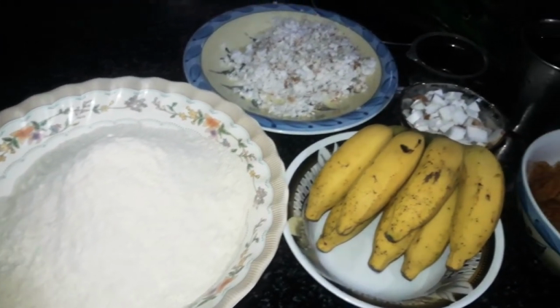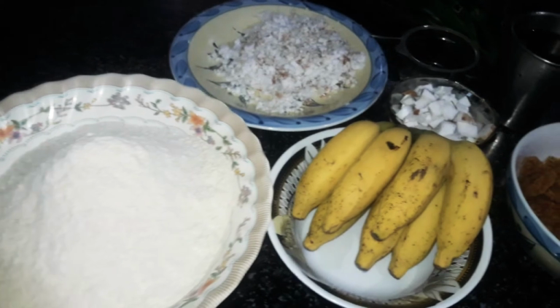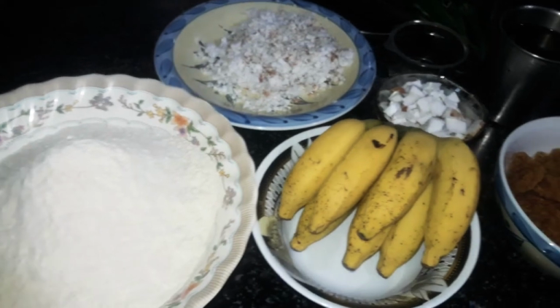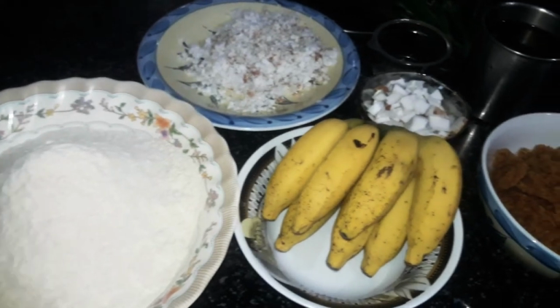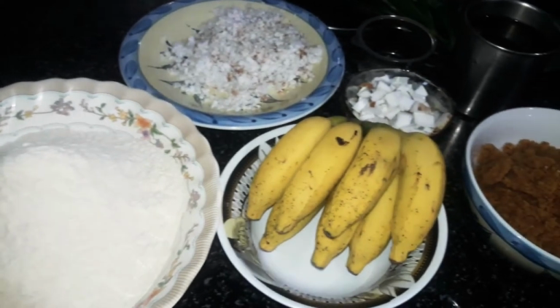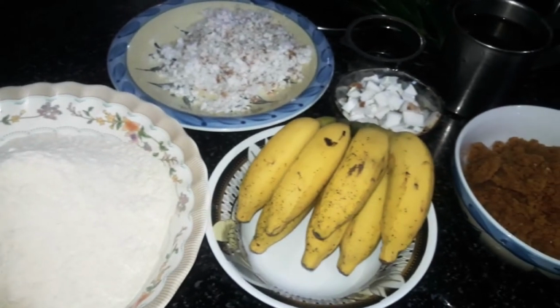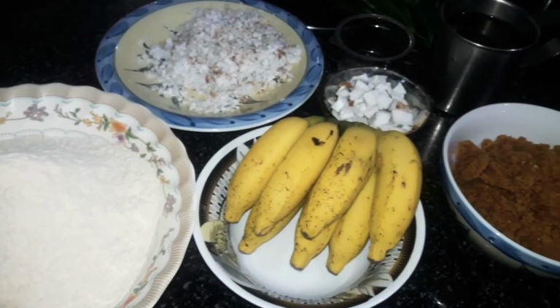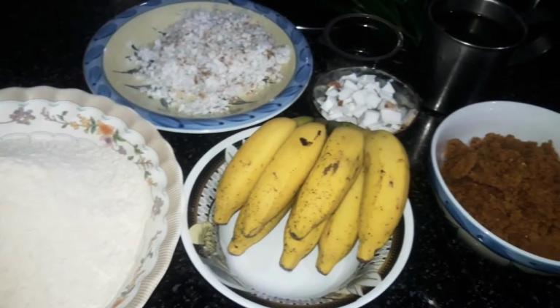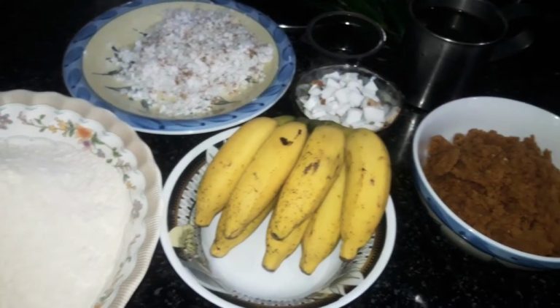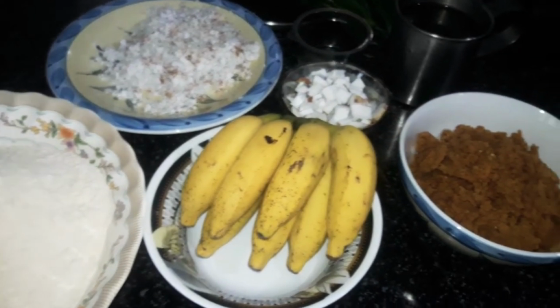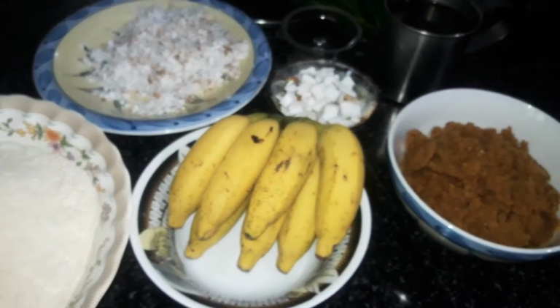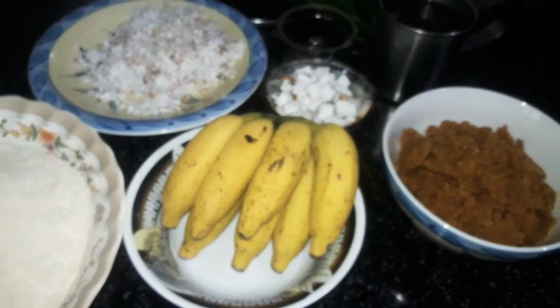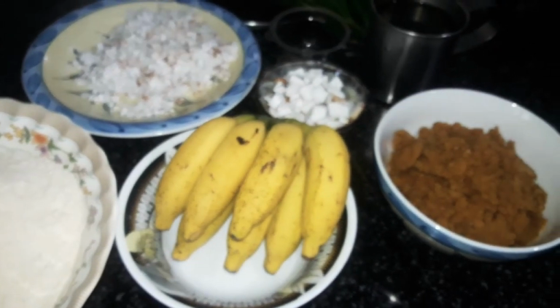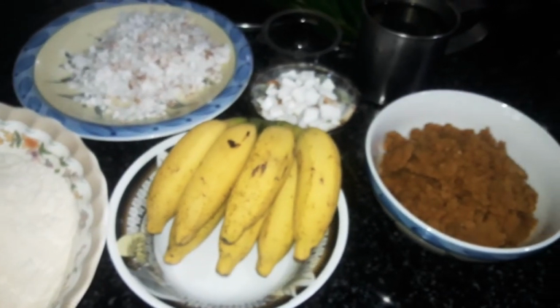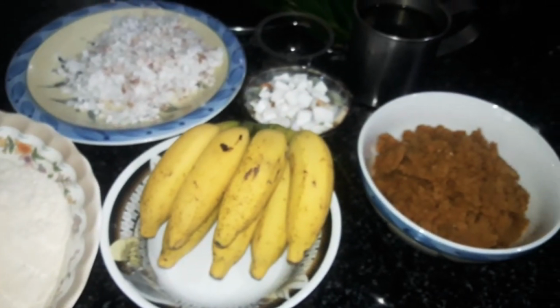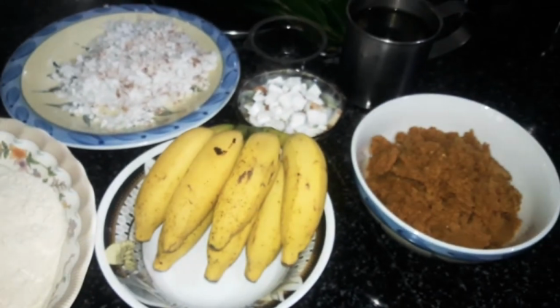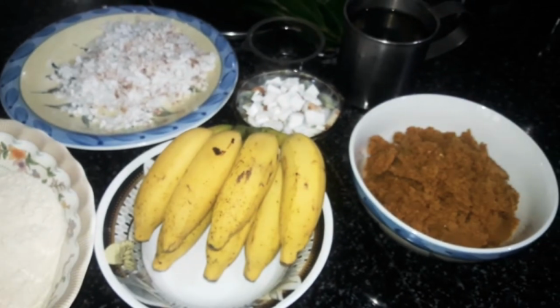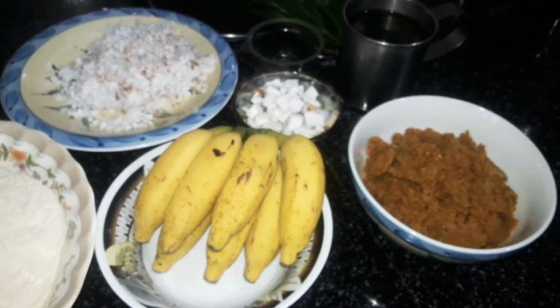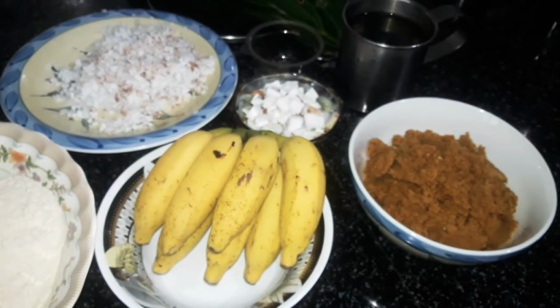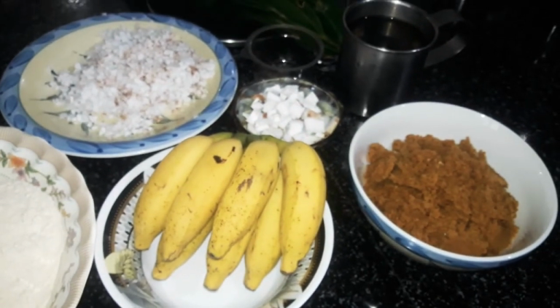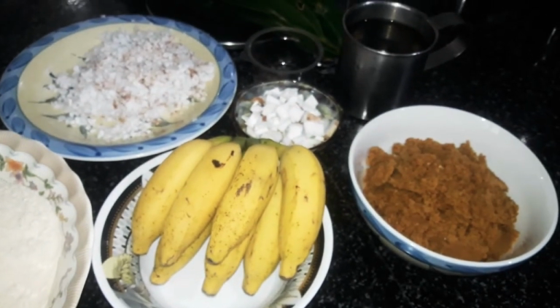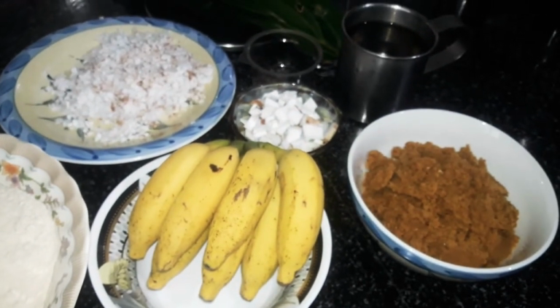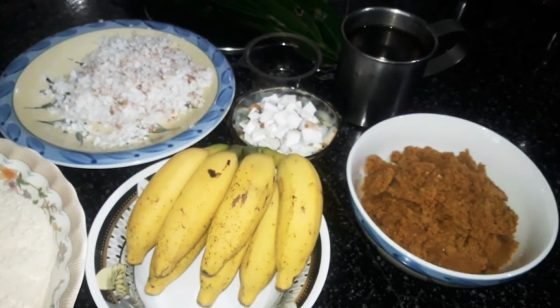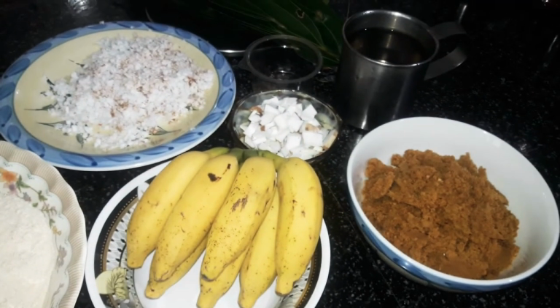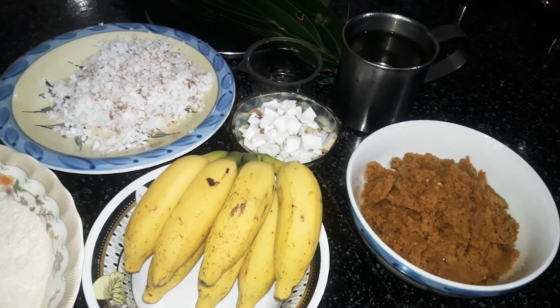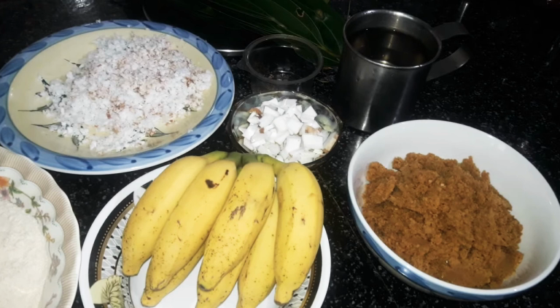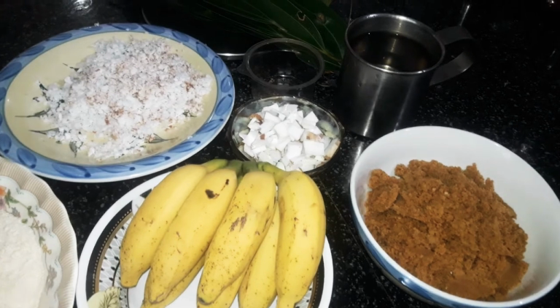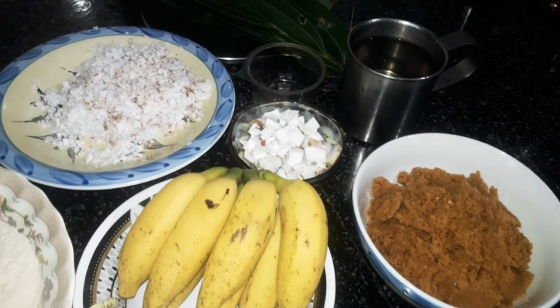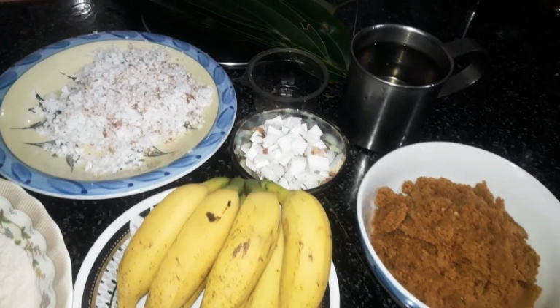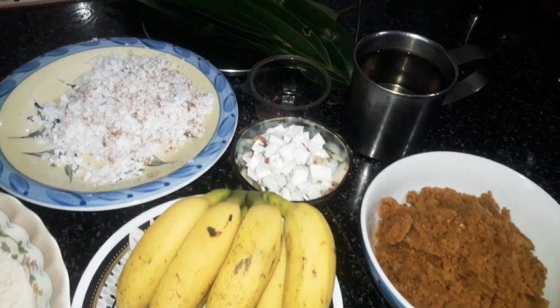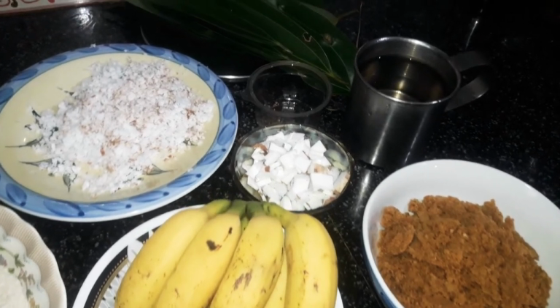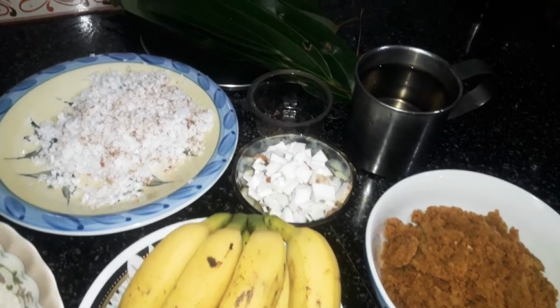I am going to take 4-4 minutes of cooking. This recipe is made of a plate.